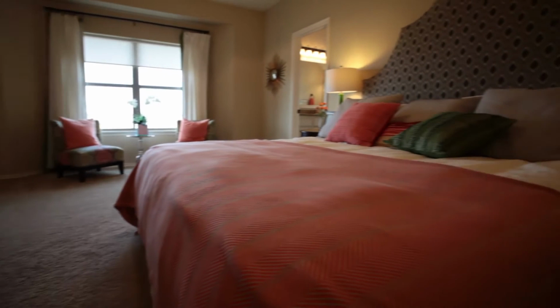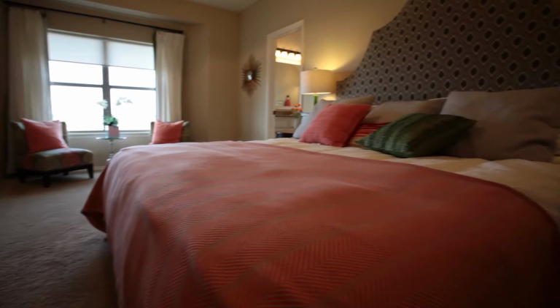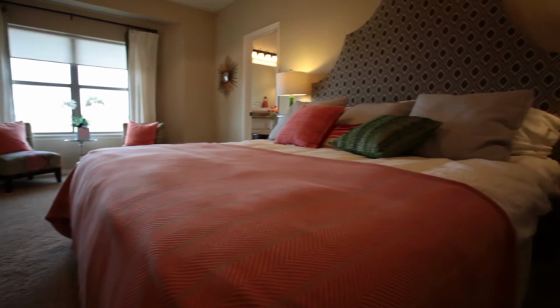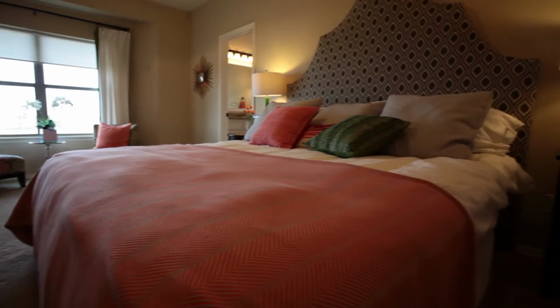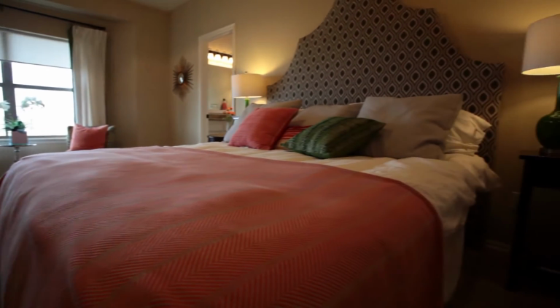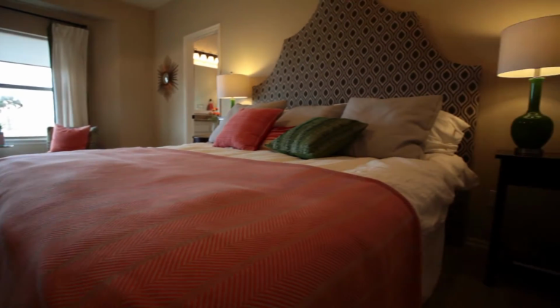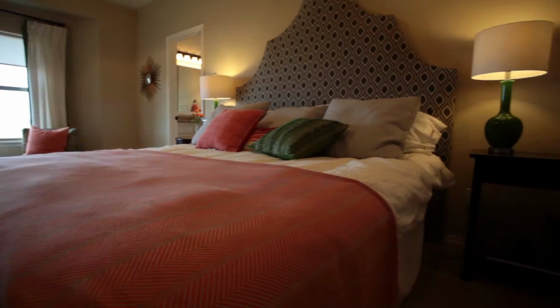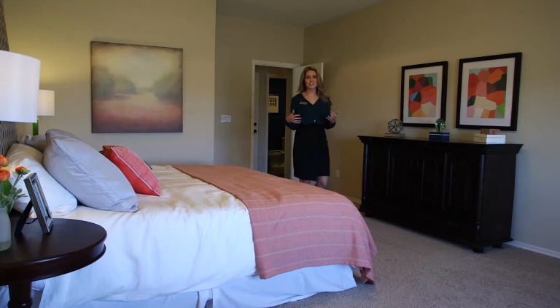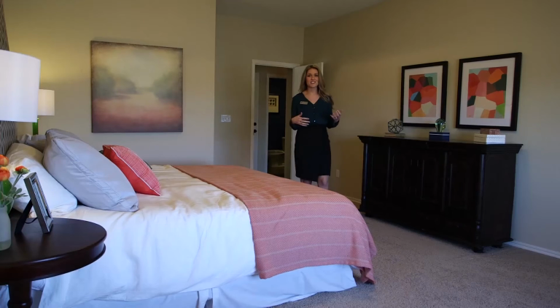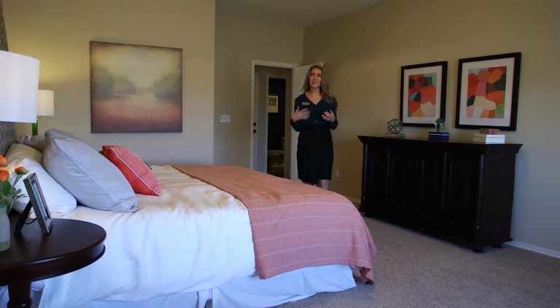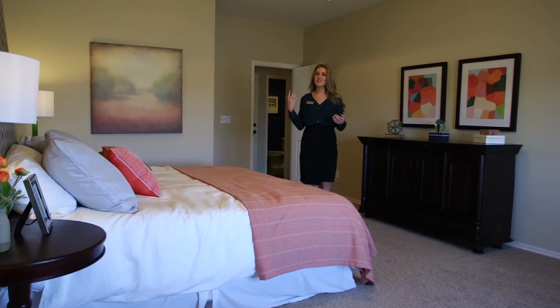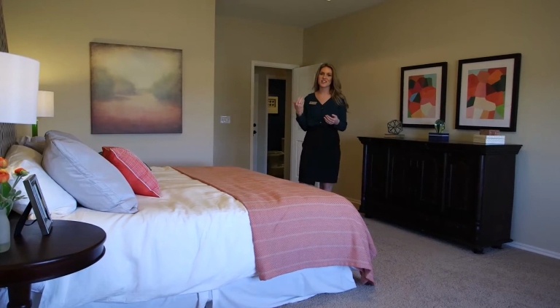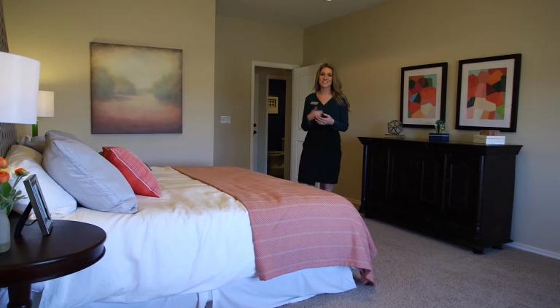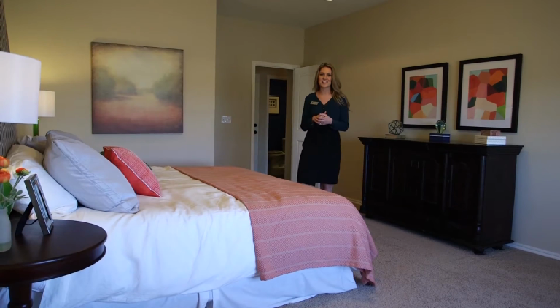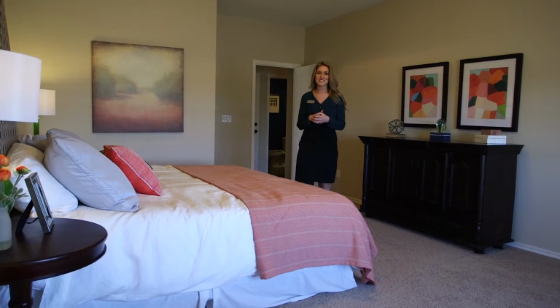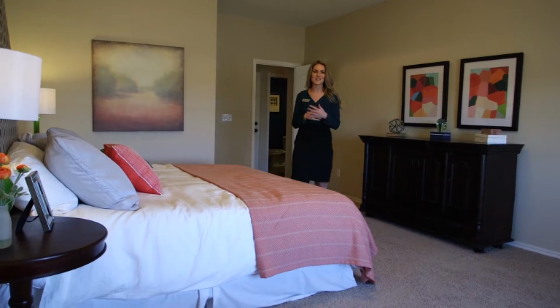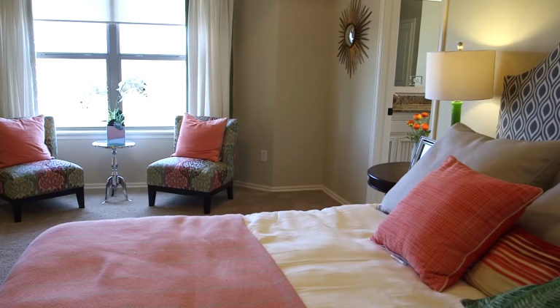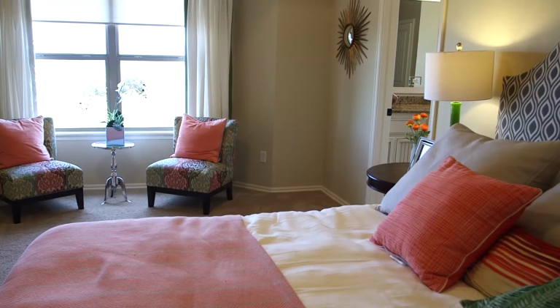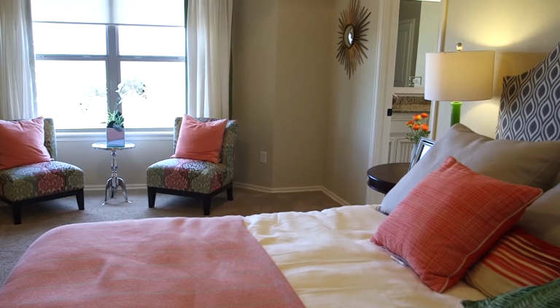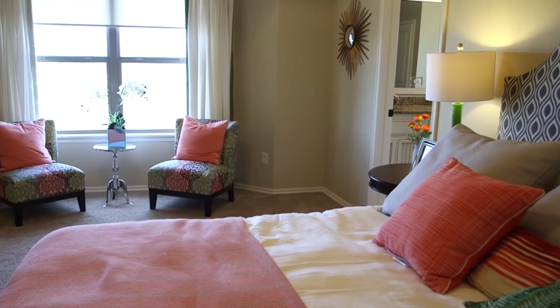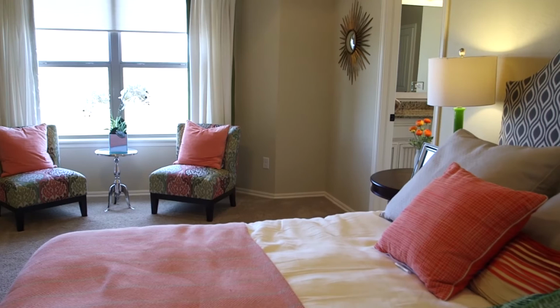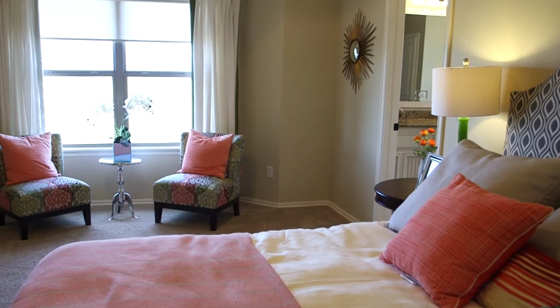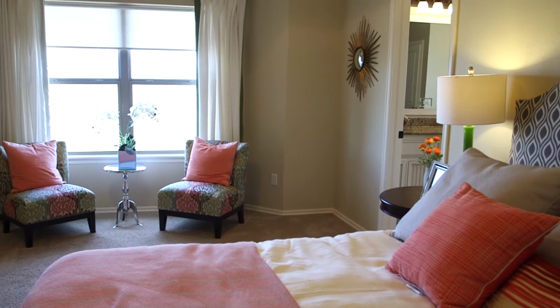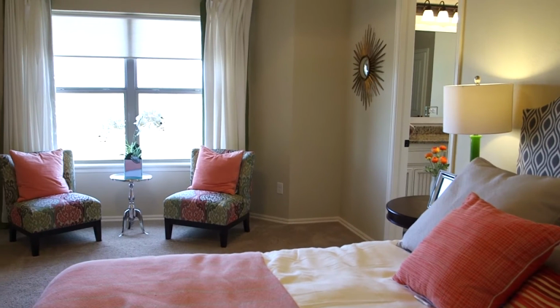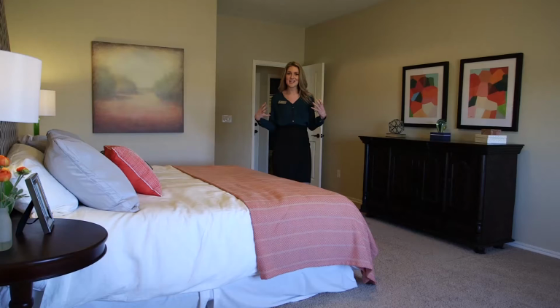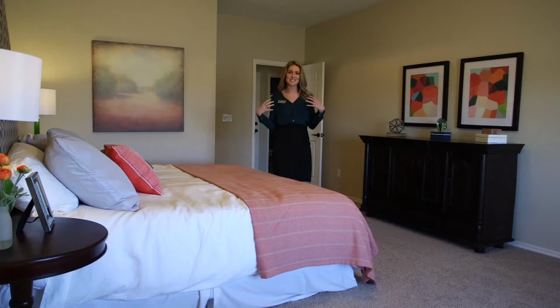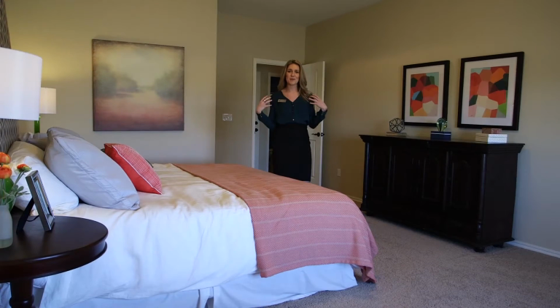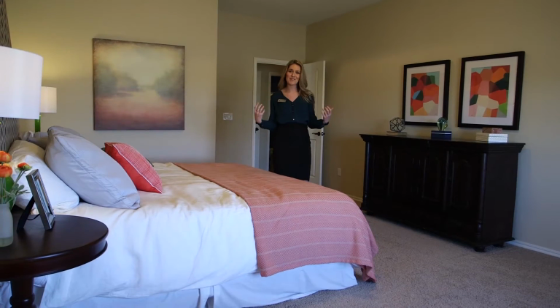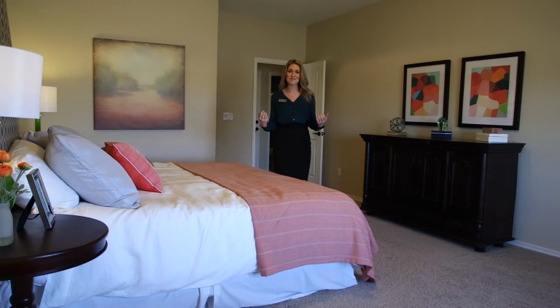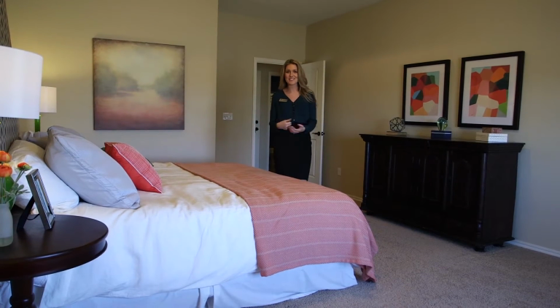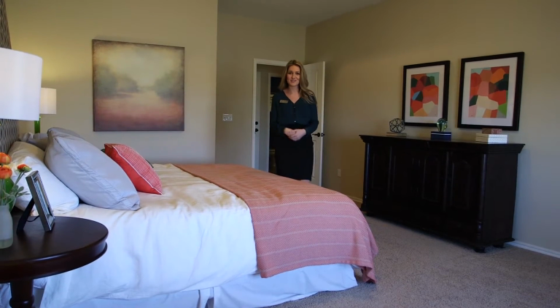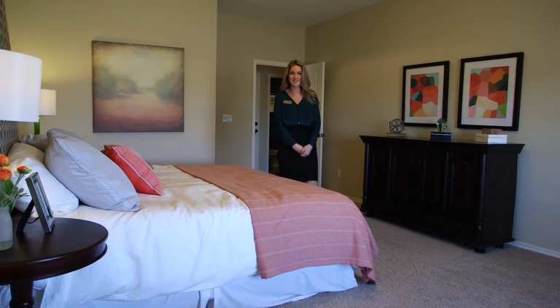This master is gorgeous. I love the tray ceilings and the bay window. It's huge, and it's the perfect master retreat.